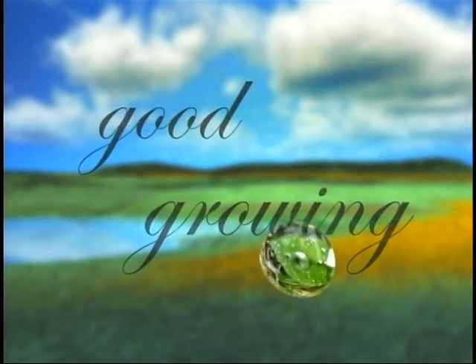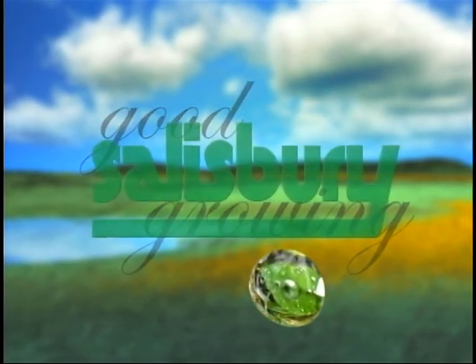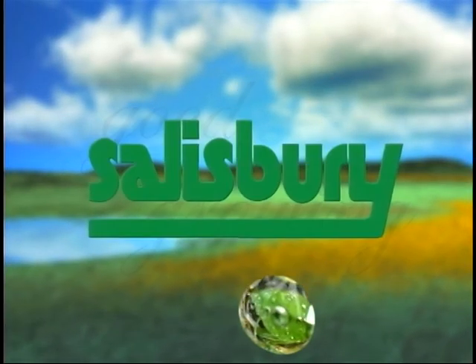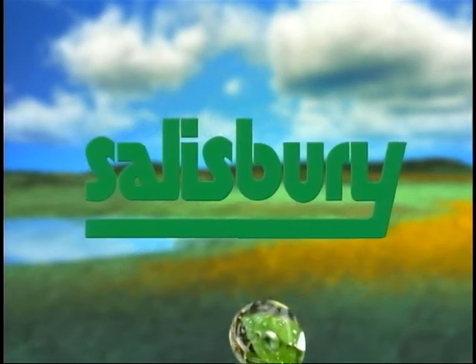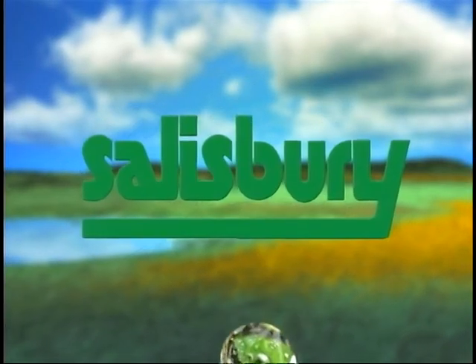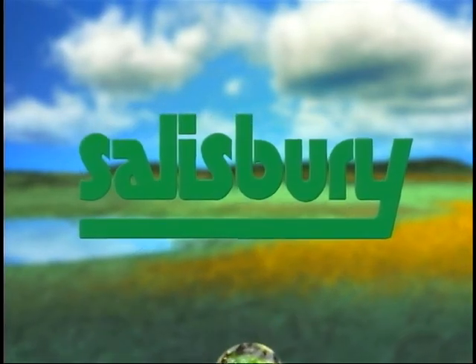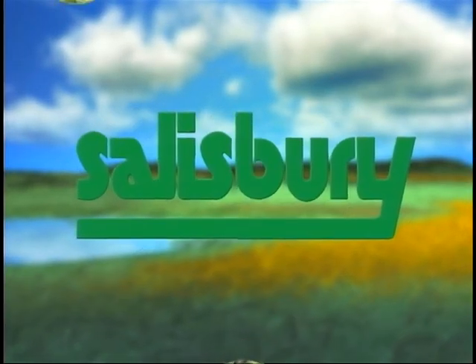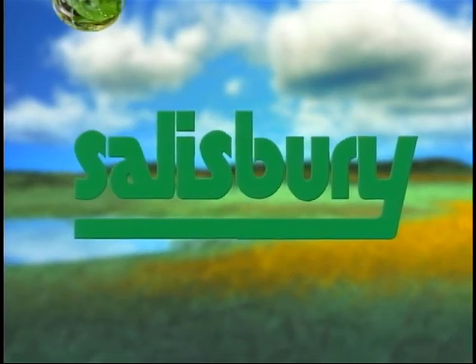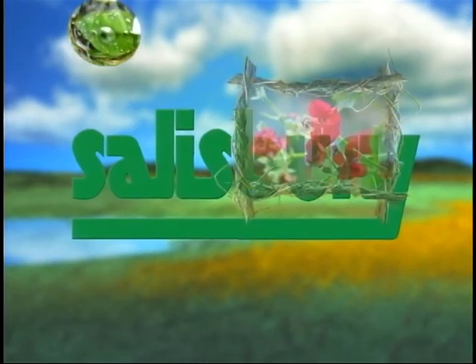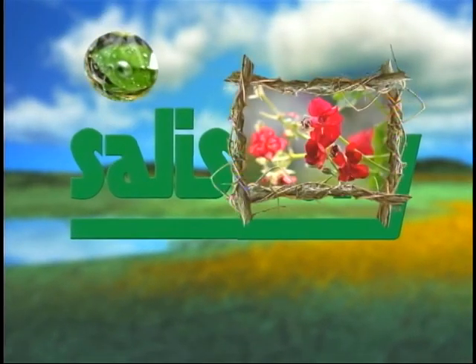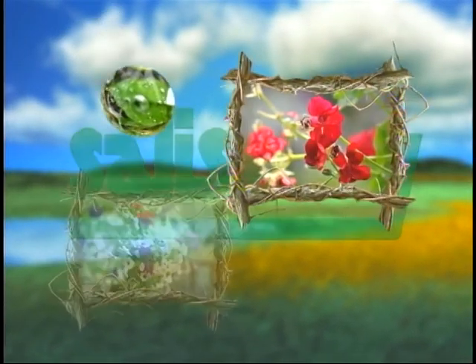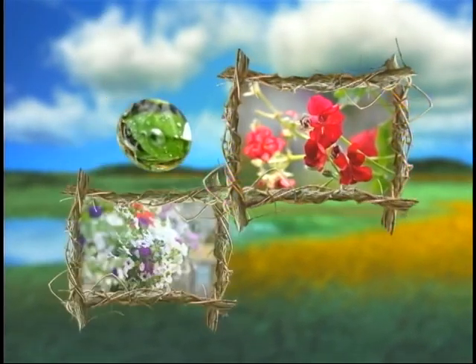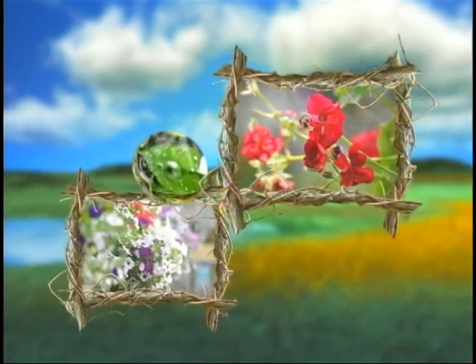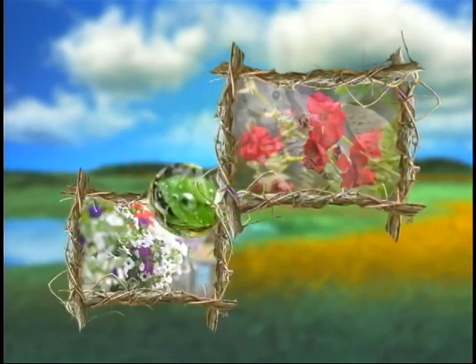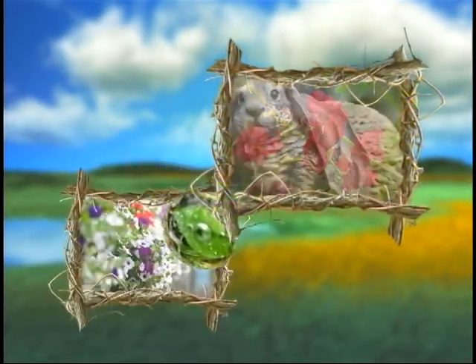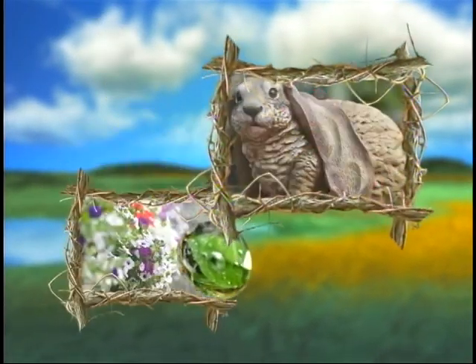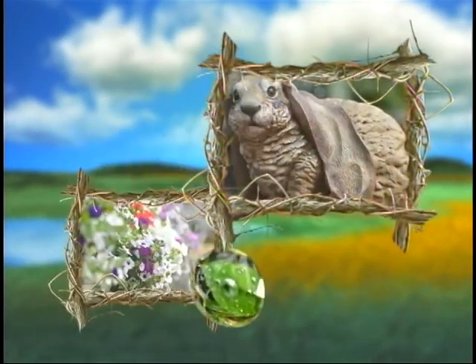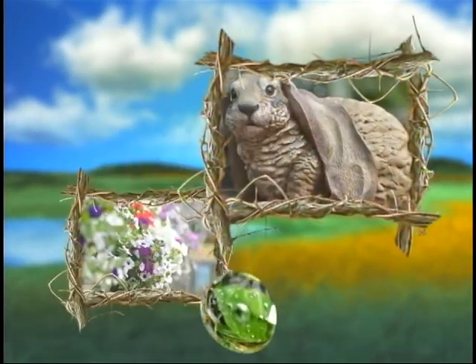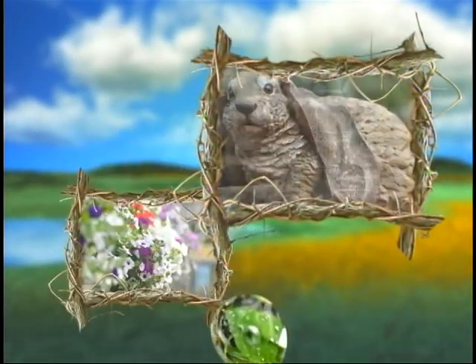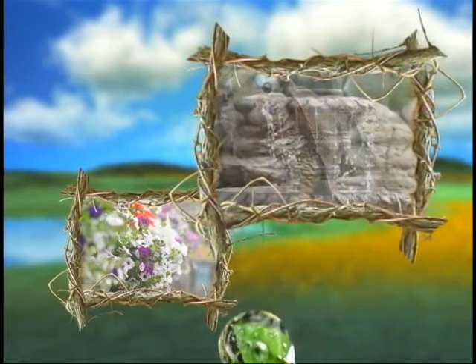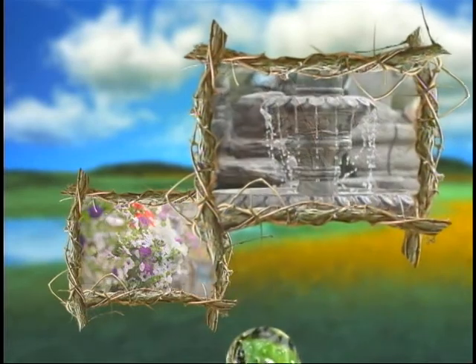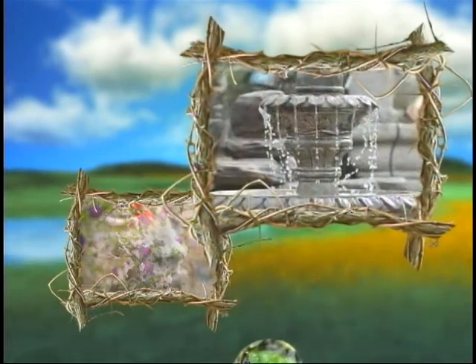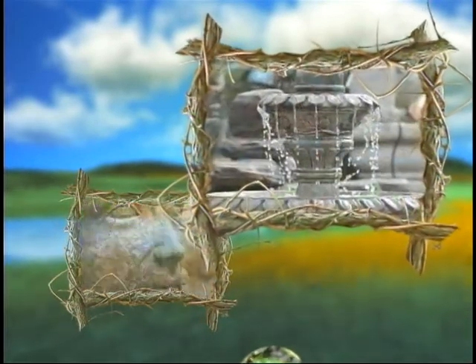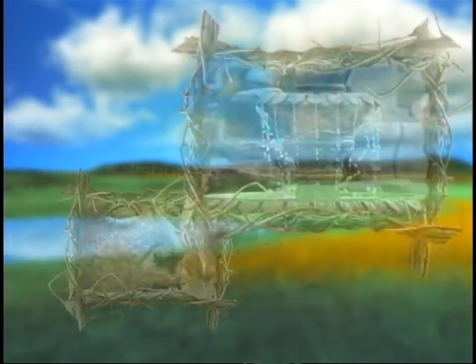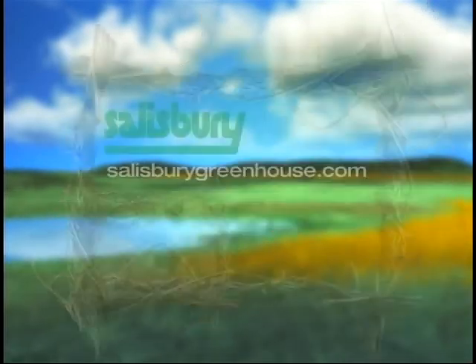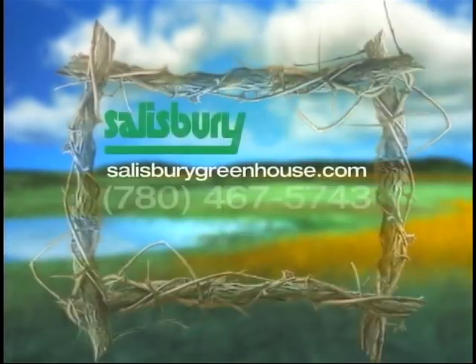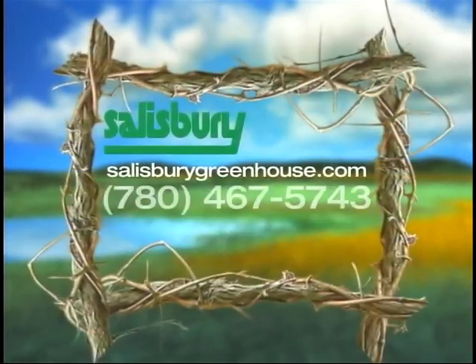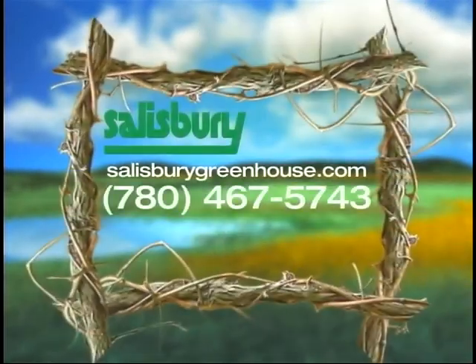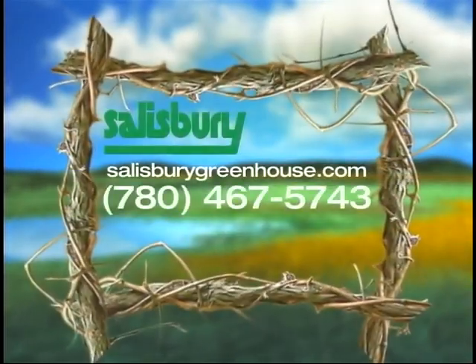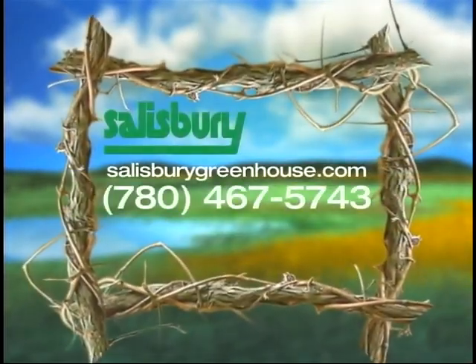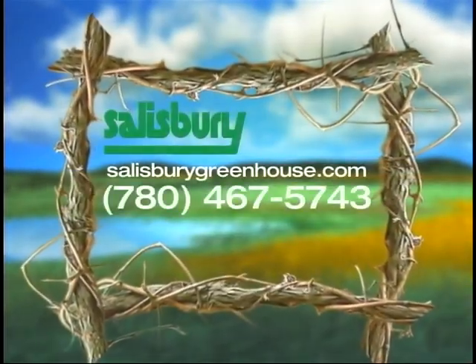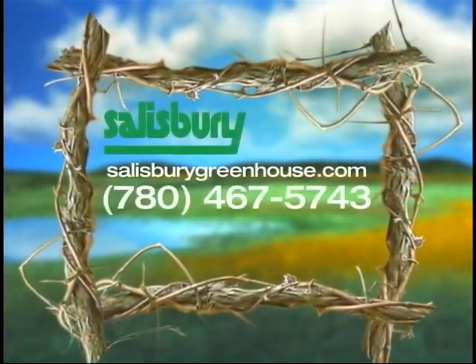Salisbury Greenhouse's Good Growing is sponsored by Salisbury Greenhouse, located in Sherwood Park.